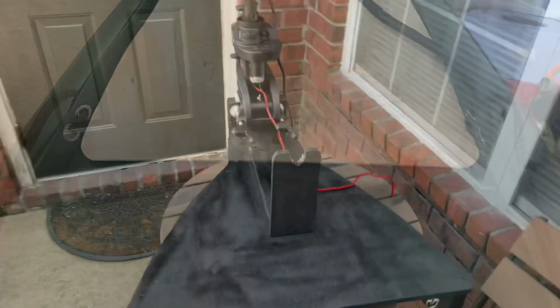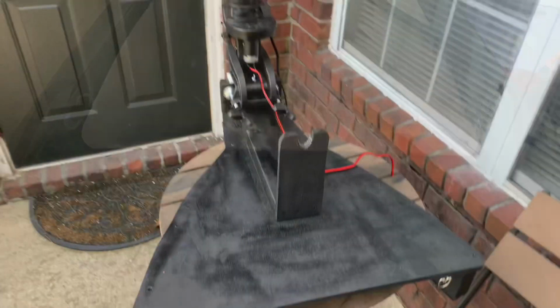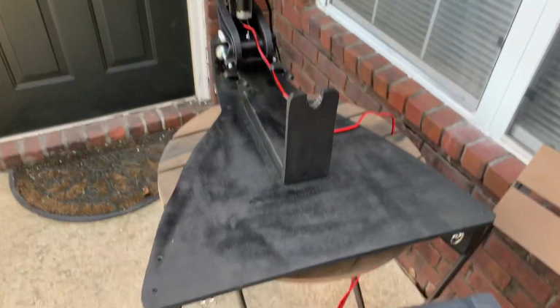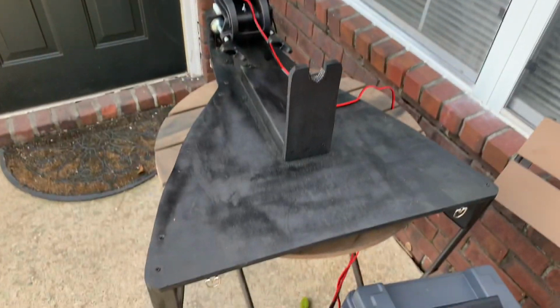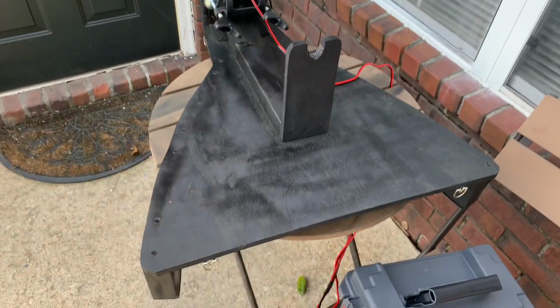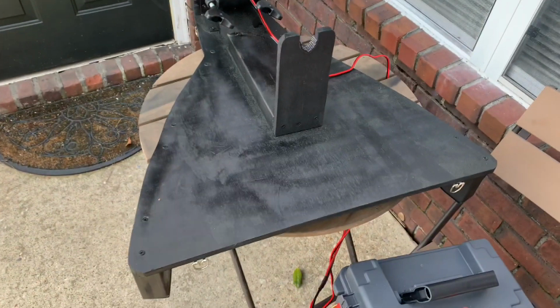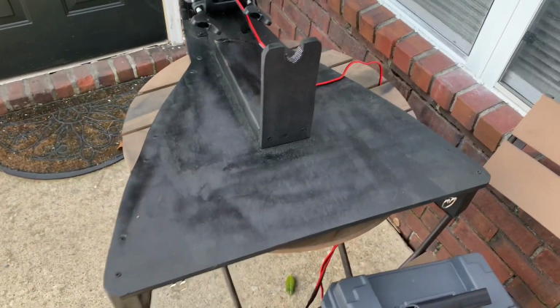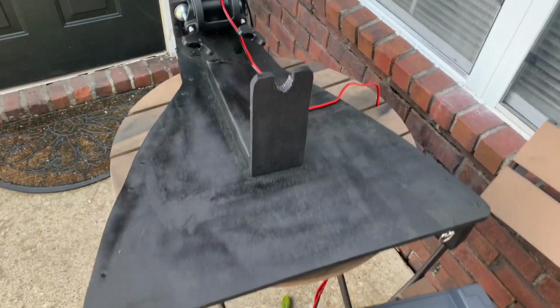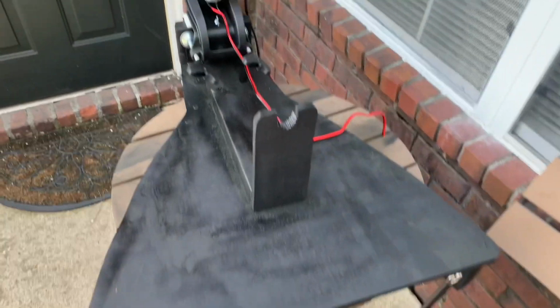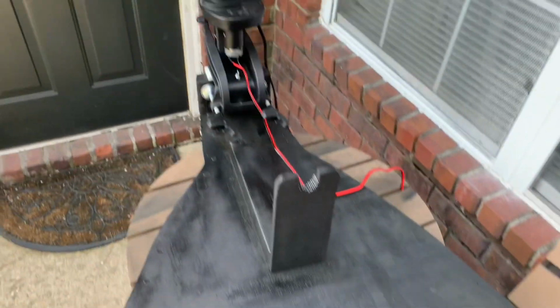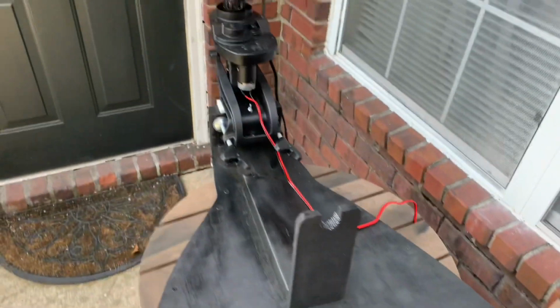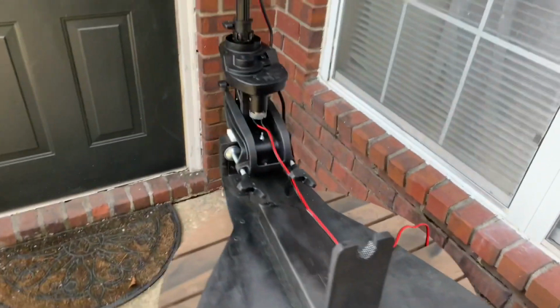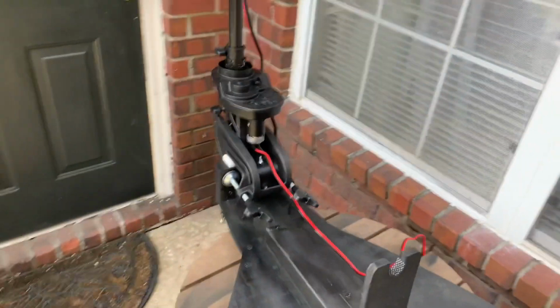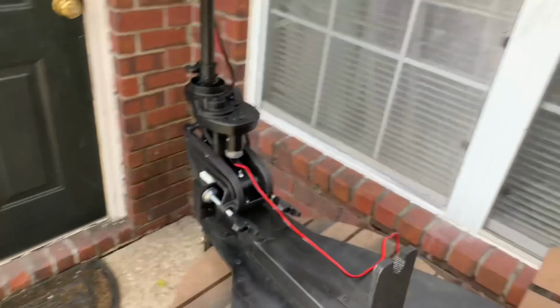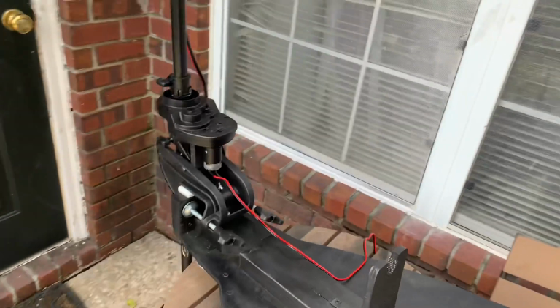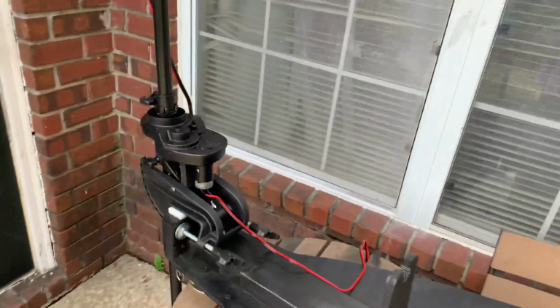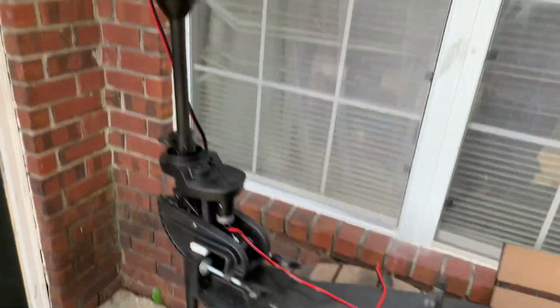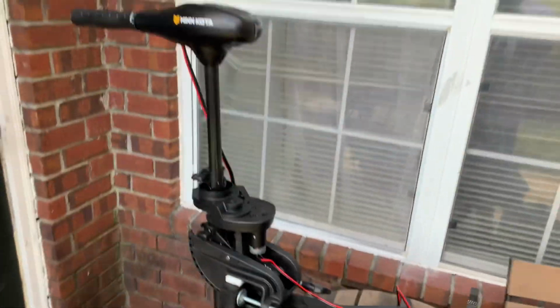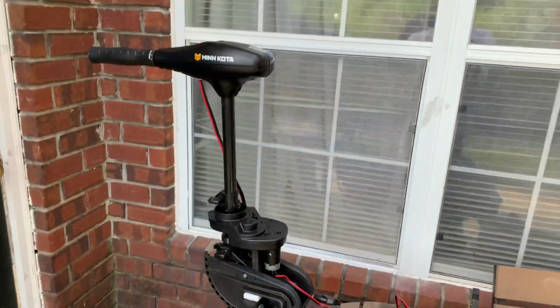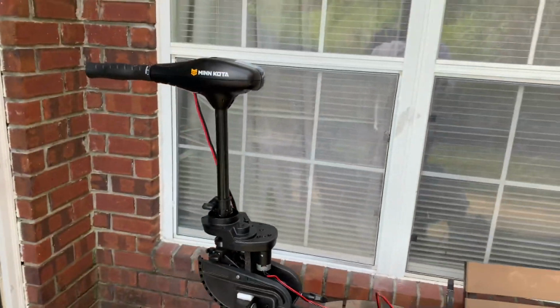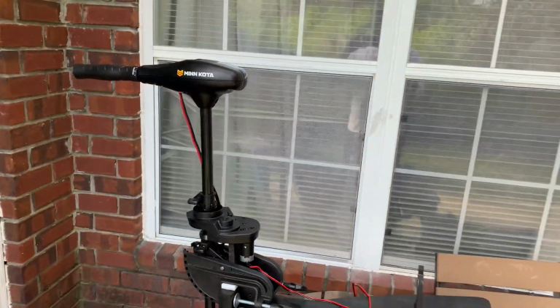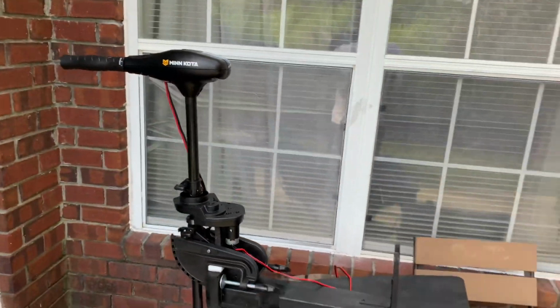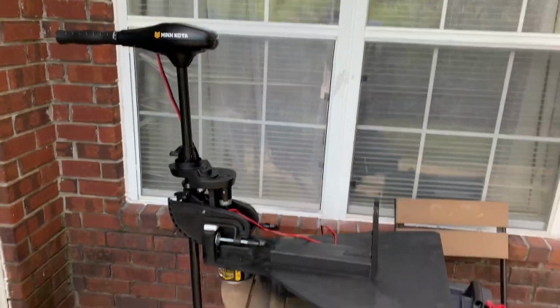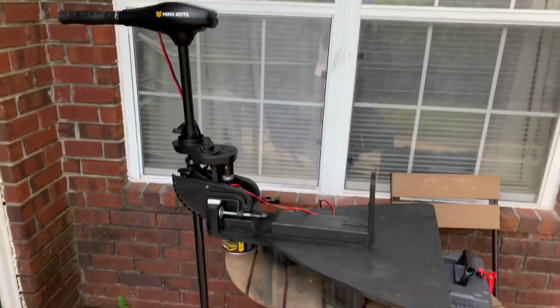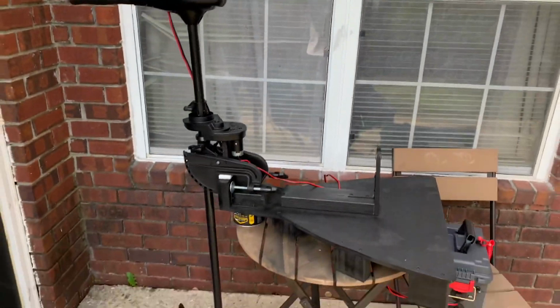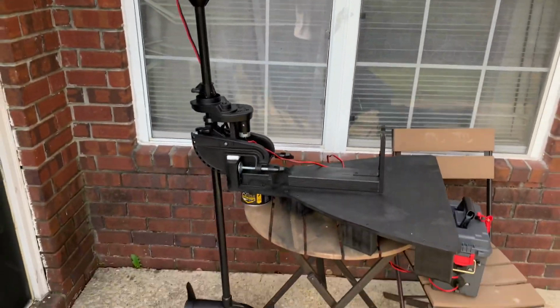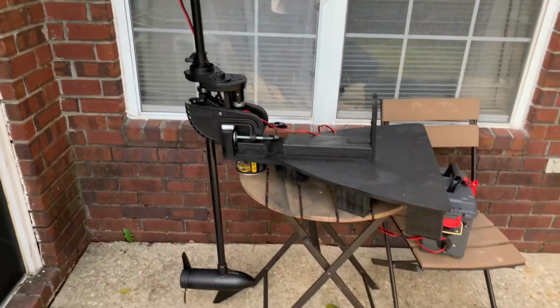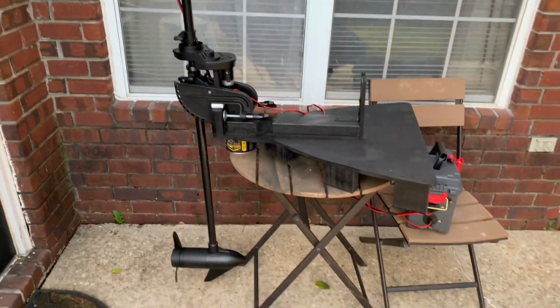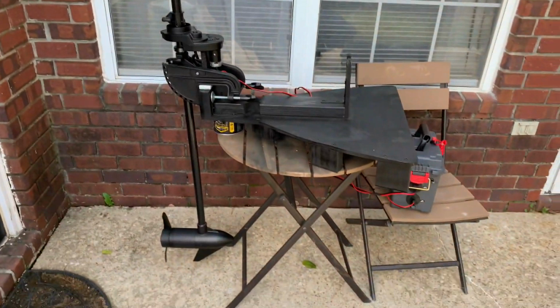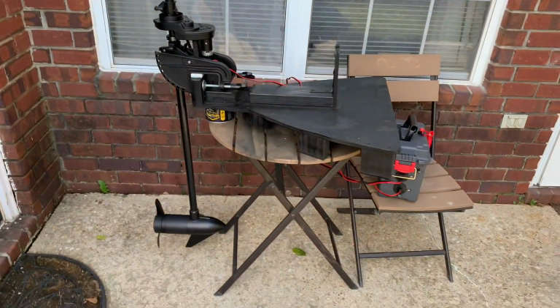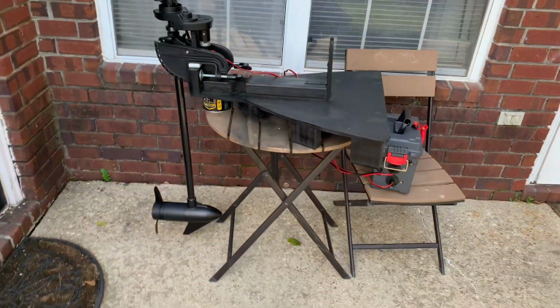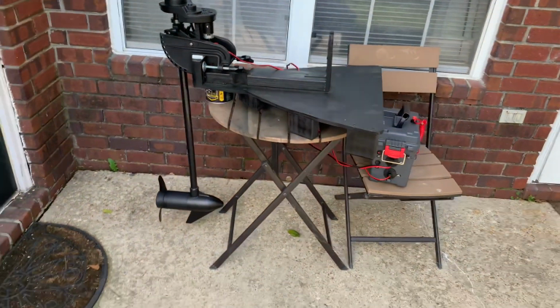This is the down position. I turned the tiller handle around 360 degrees so it faces me.